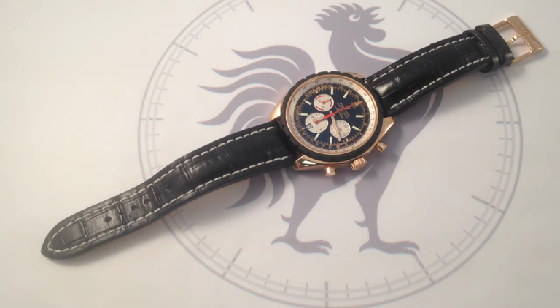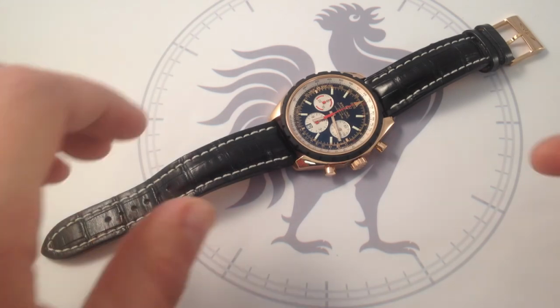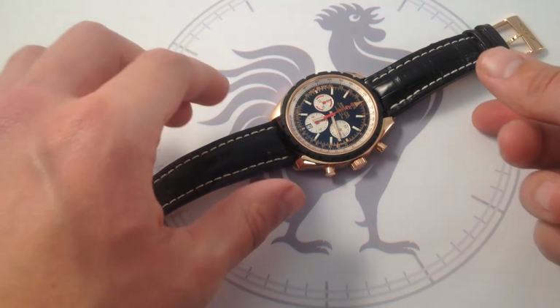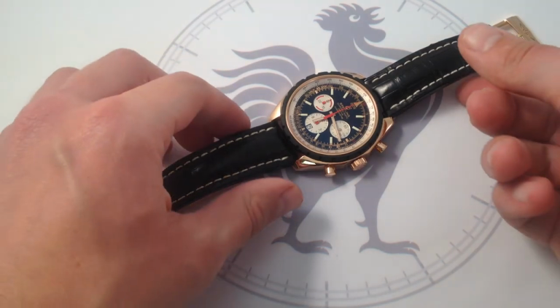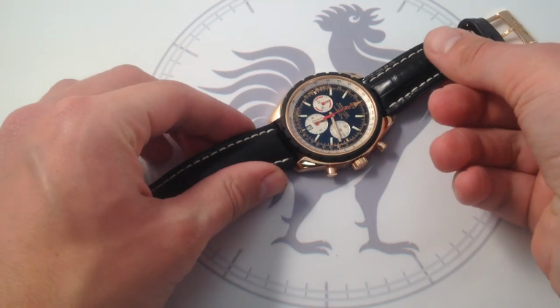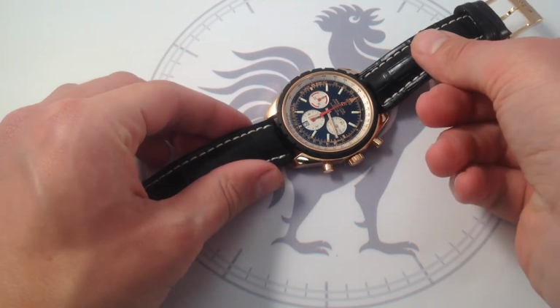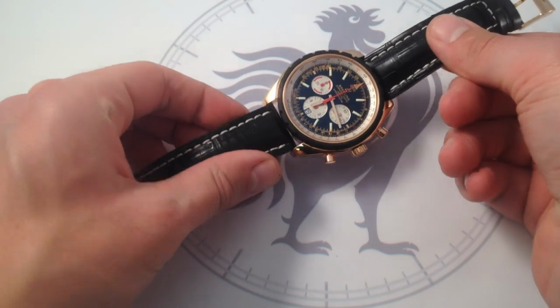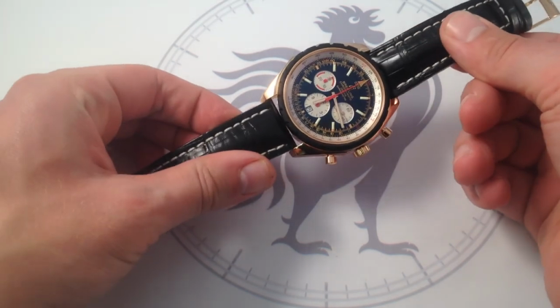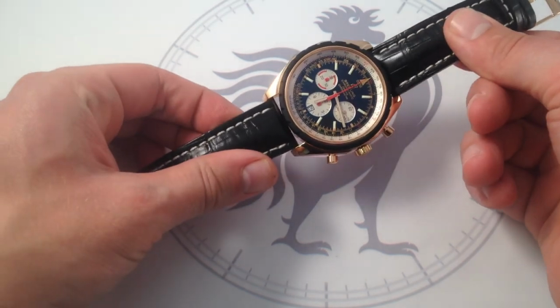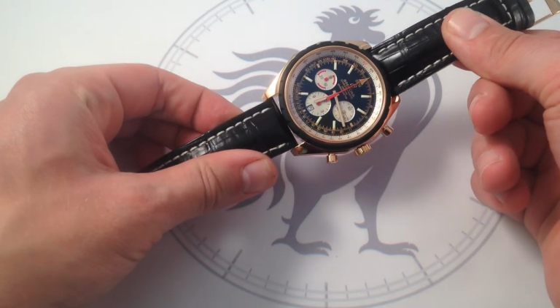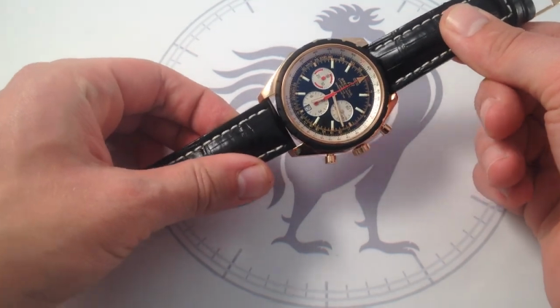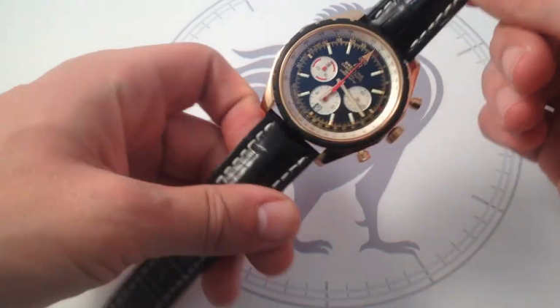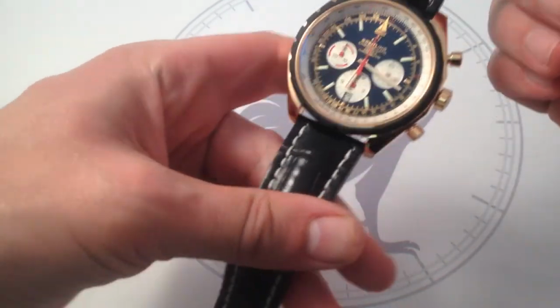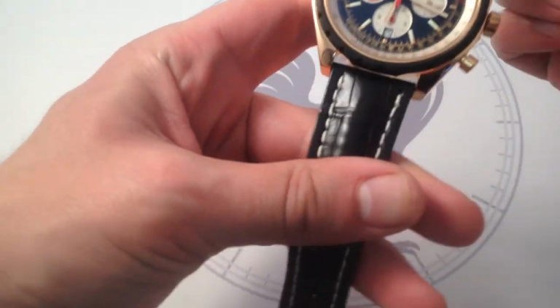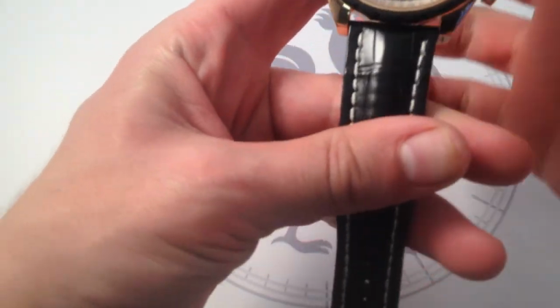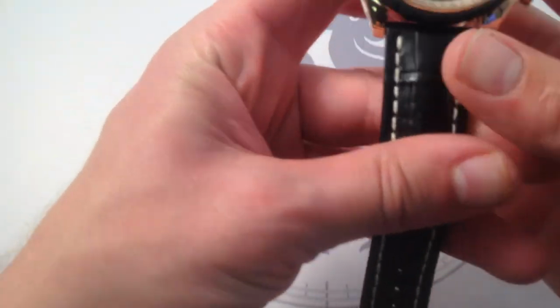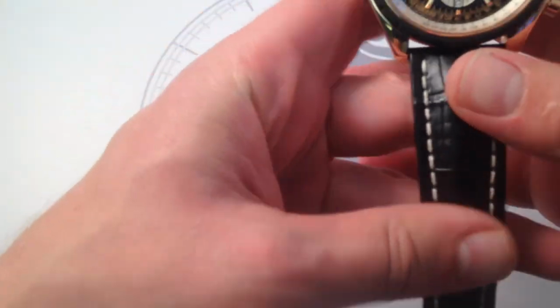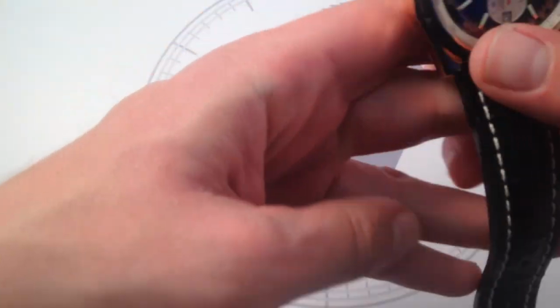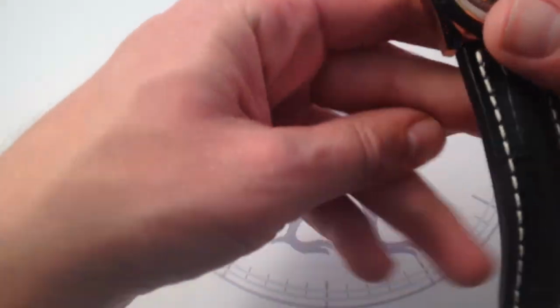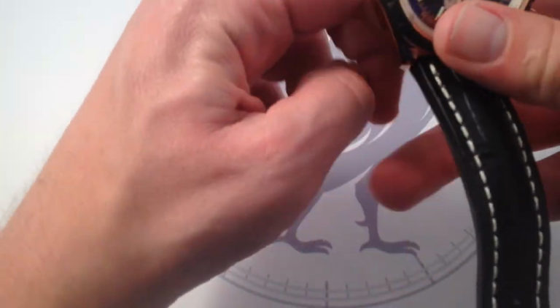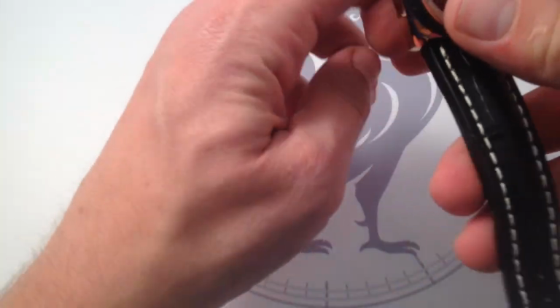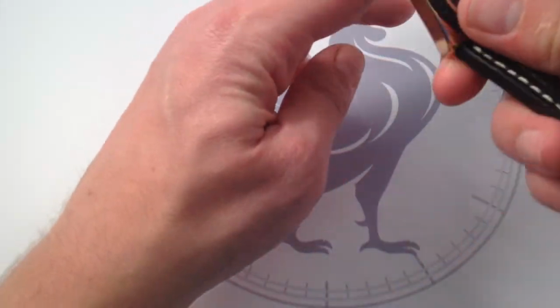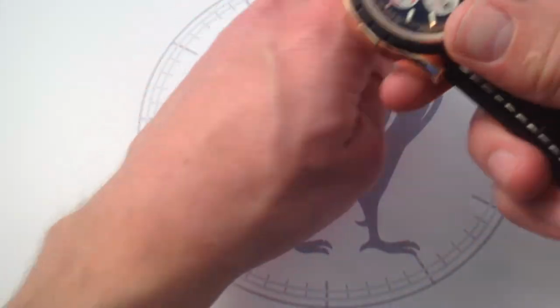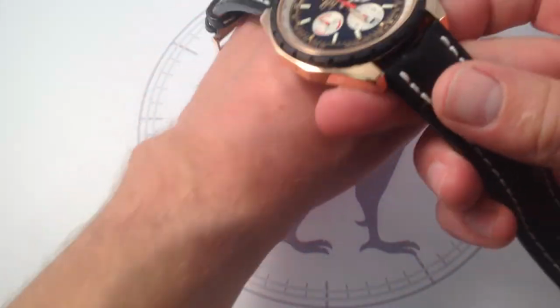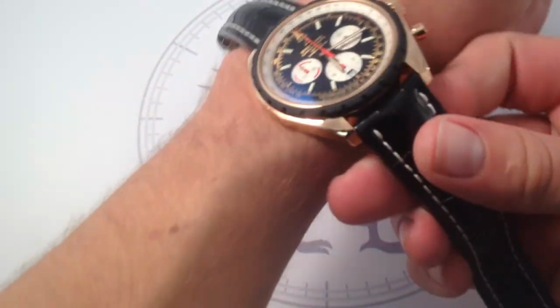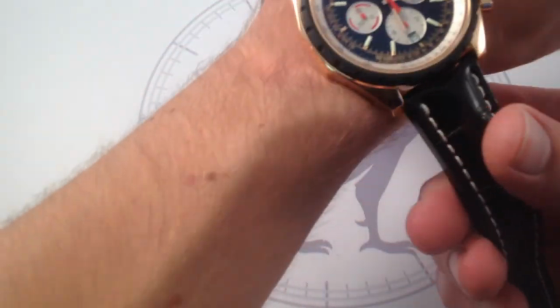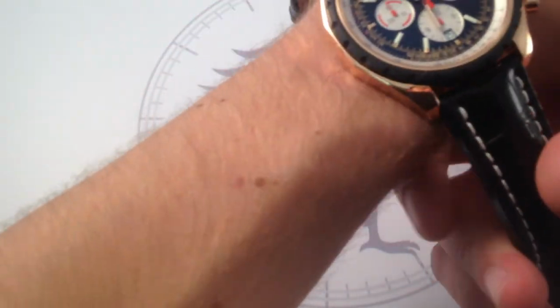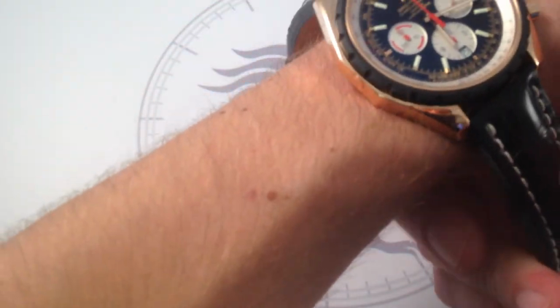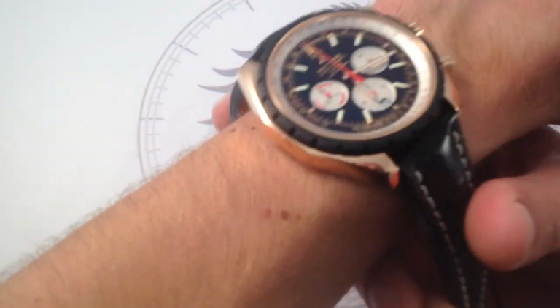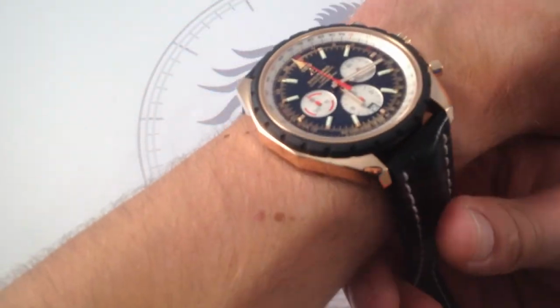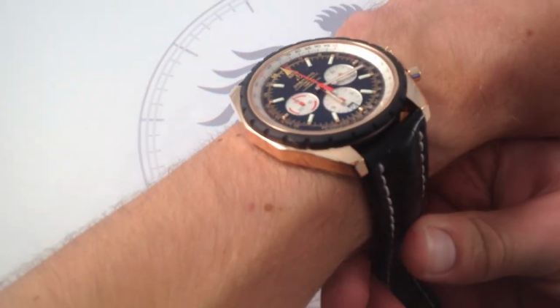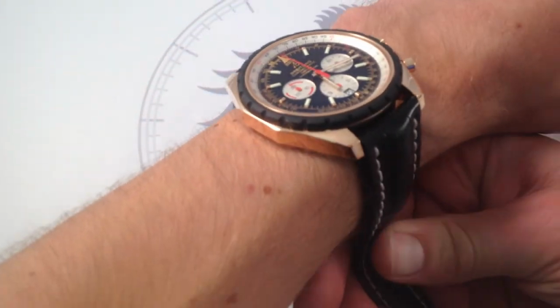This is the gulf stream of pilot's watches — big, beautiful, bold, premium in every respect.